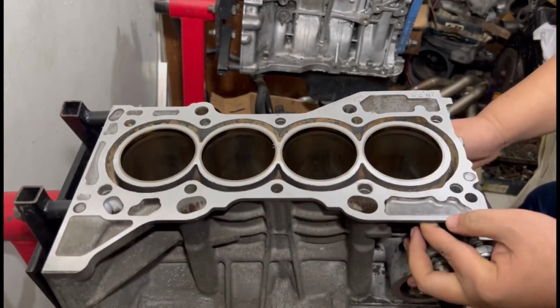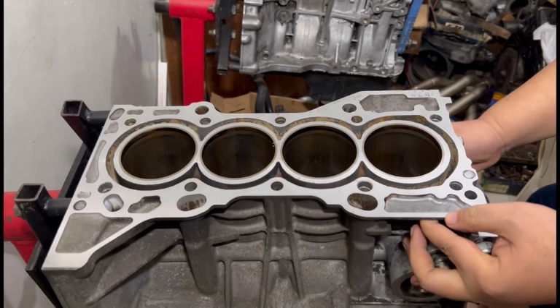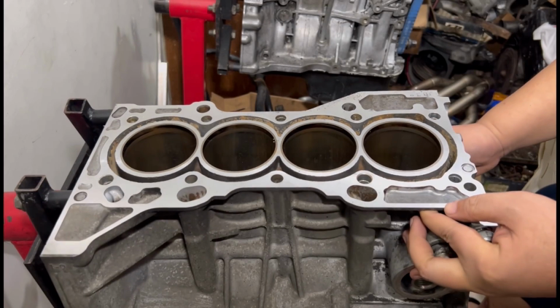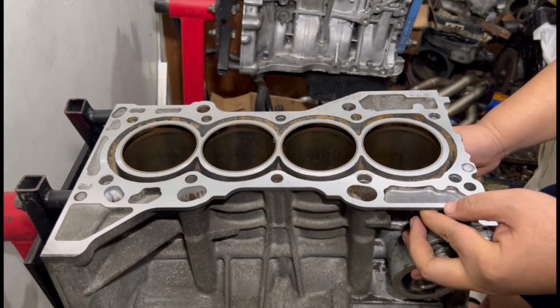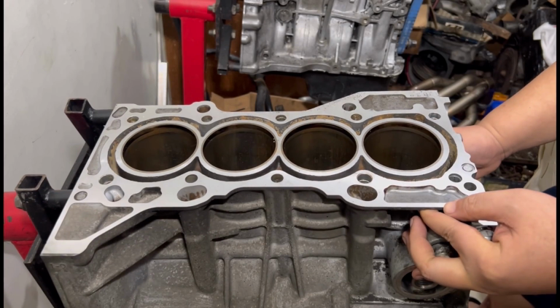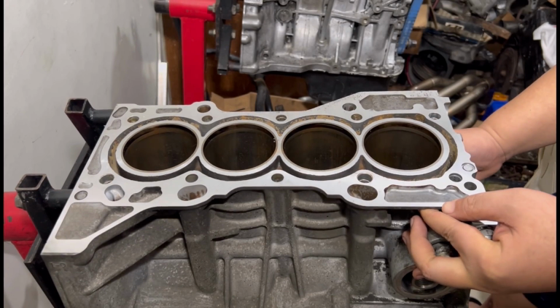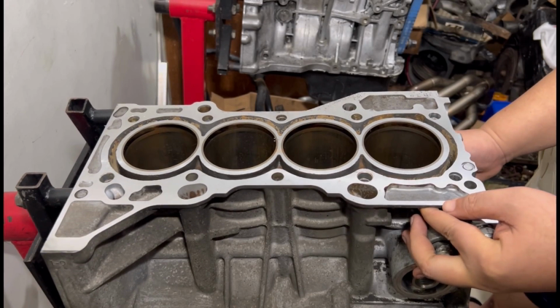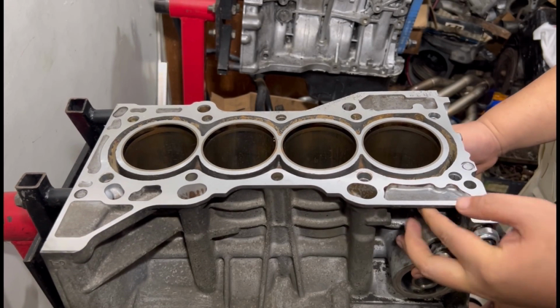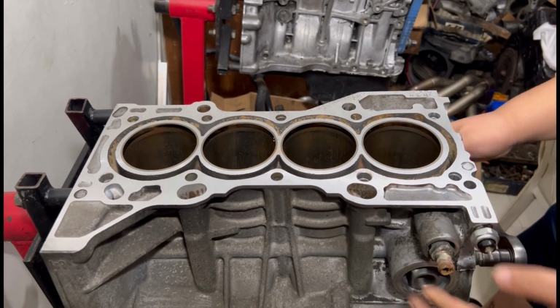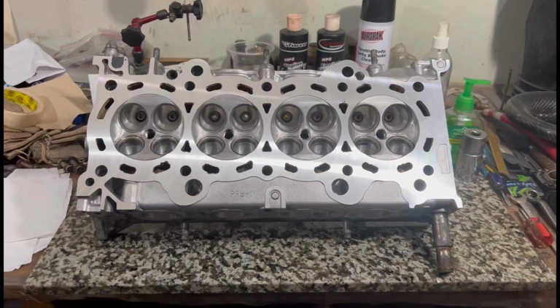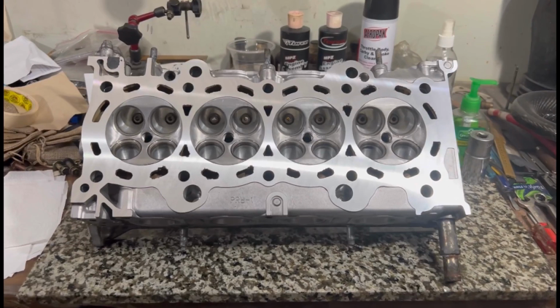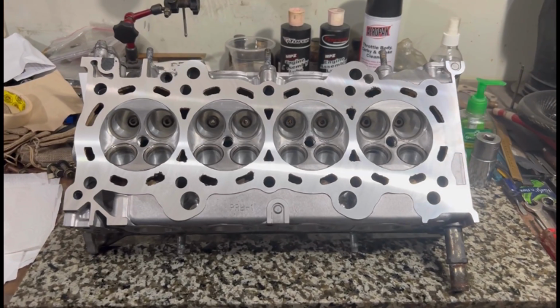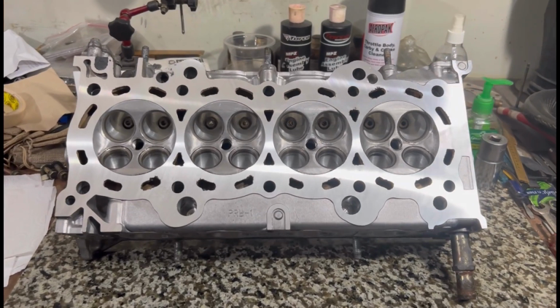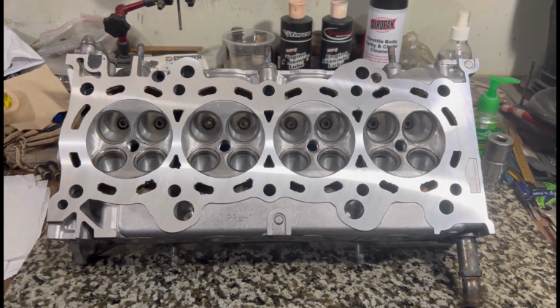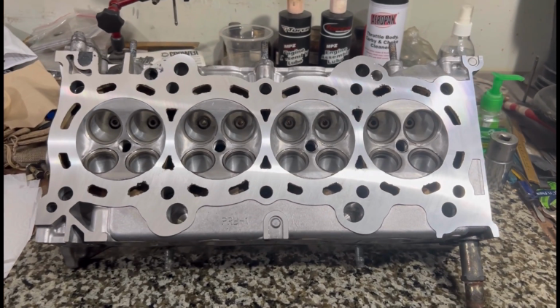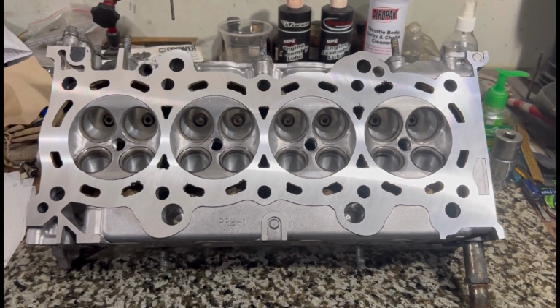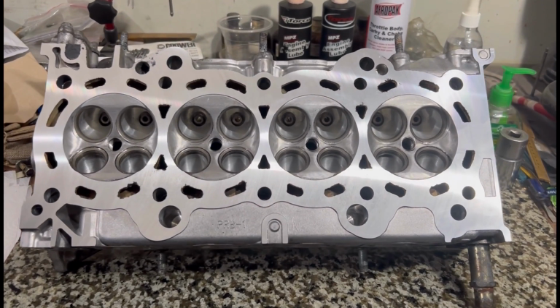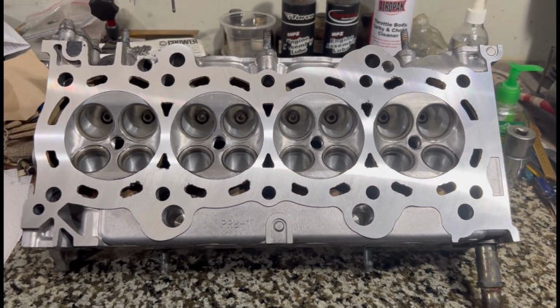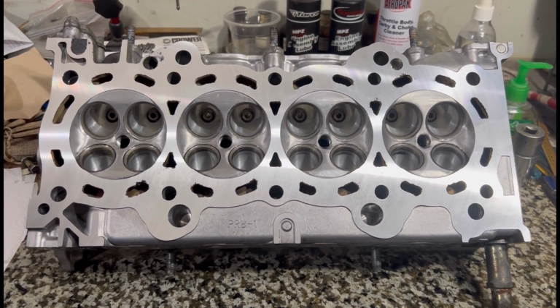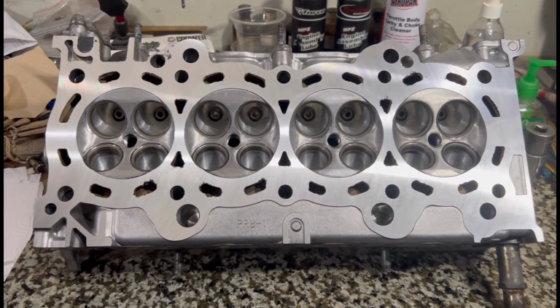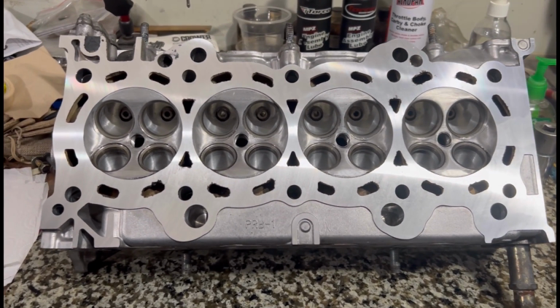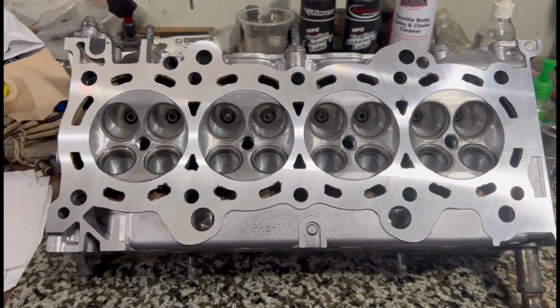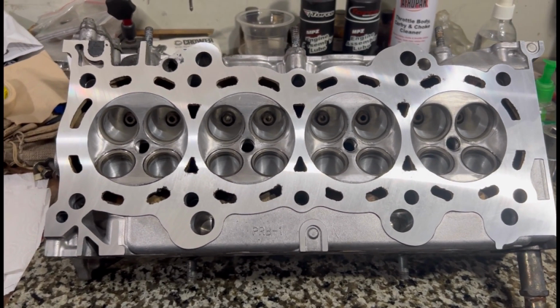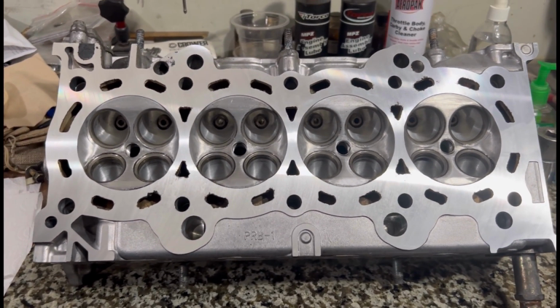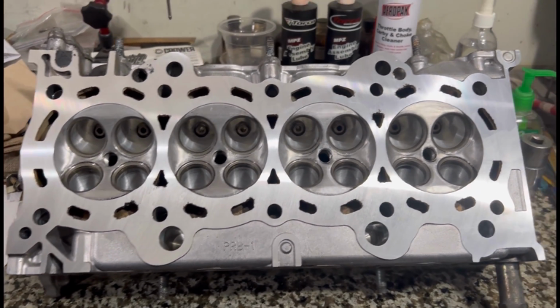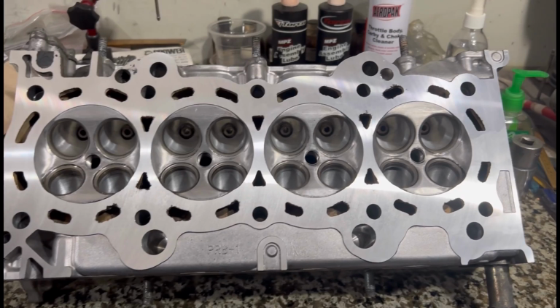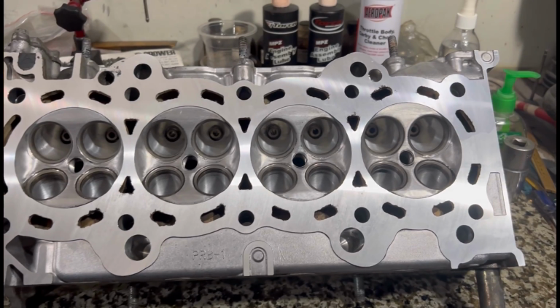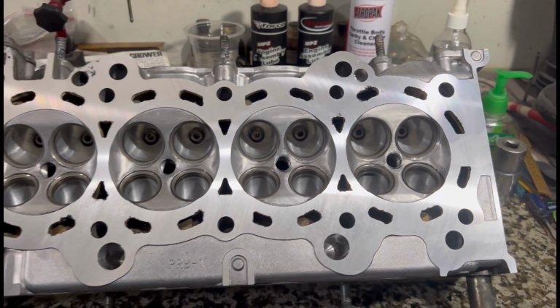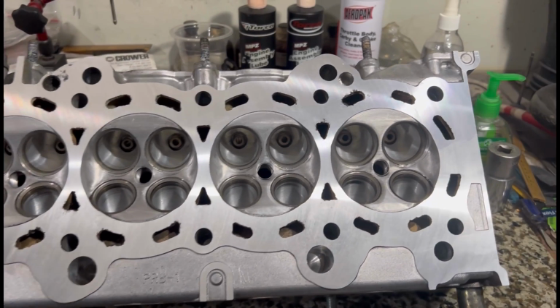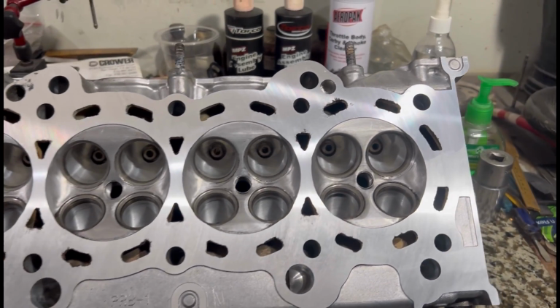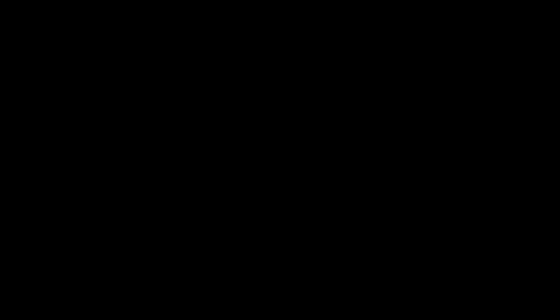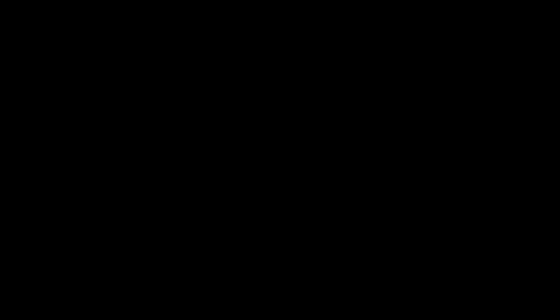Even the head is fully machined and ready to assemble. This one's for you — let's go.